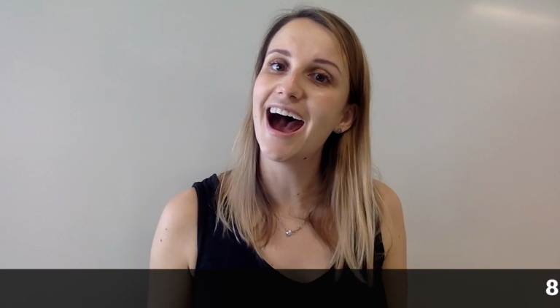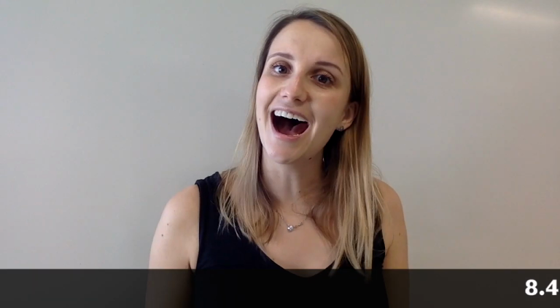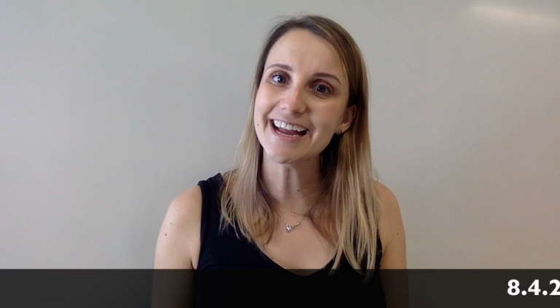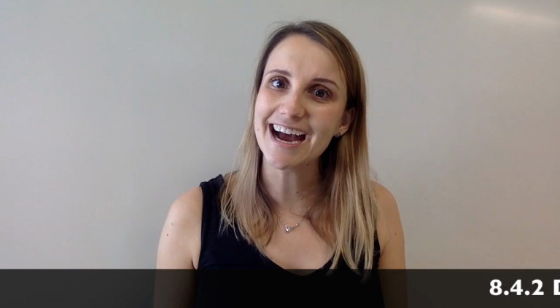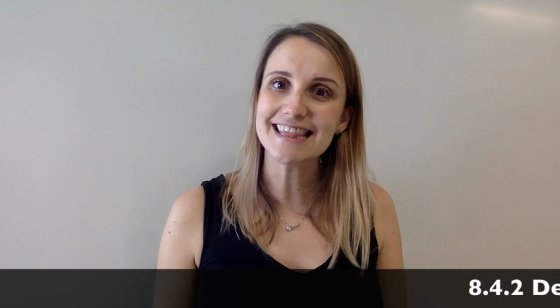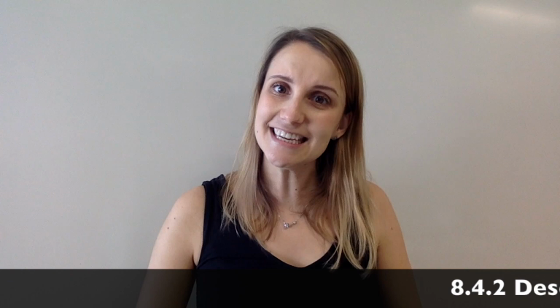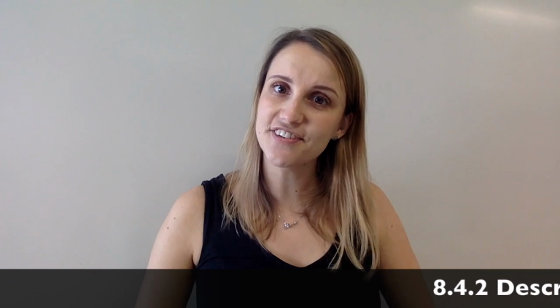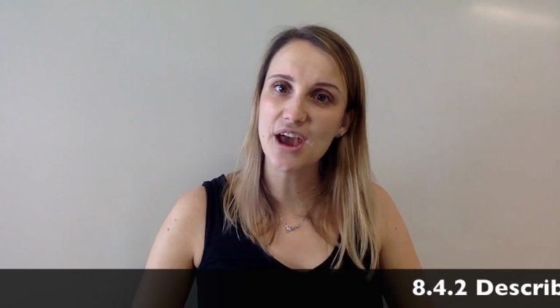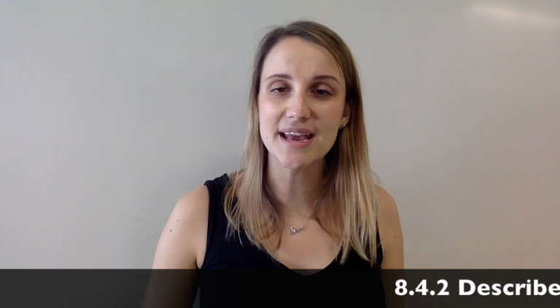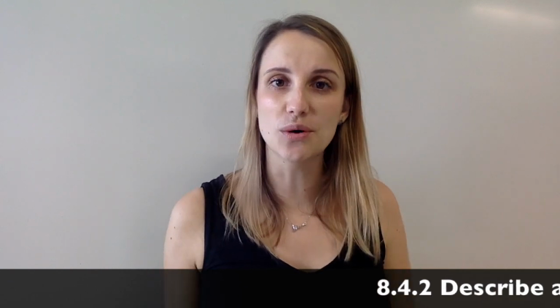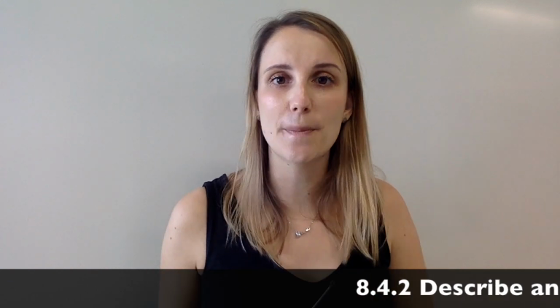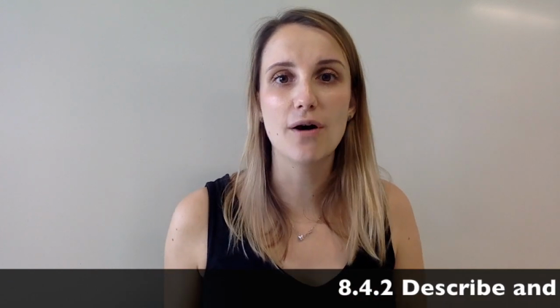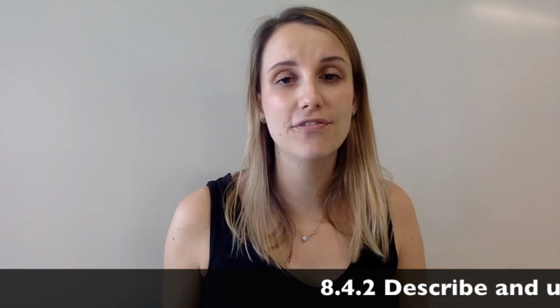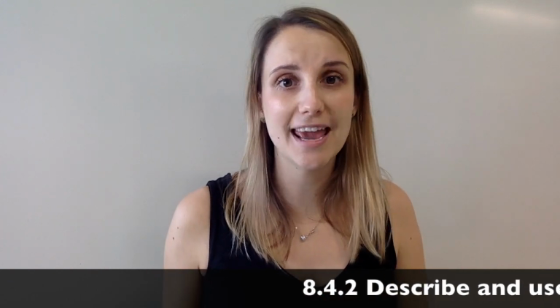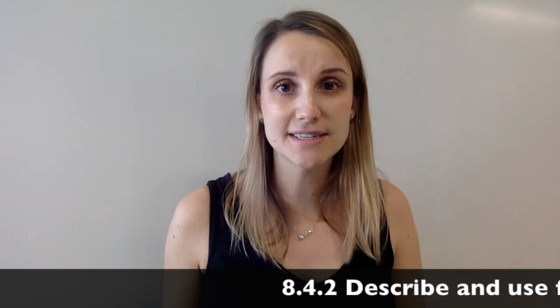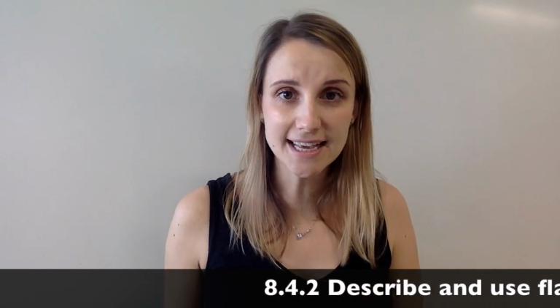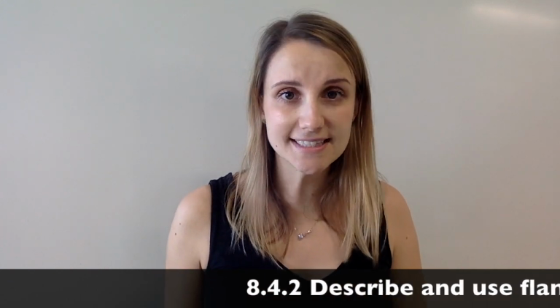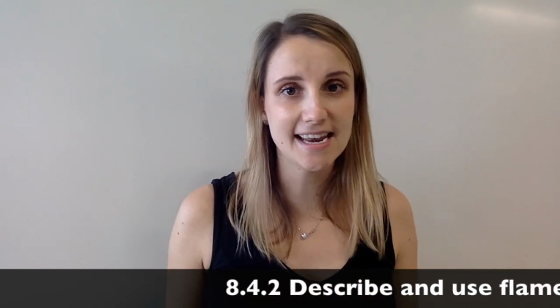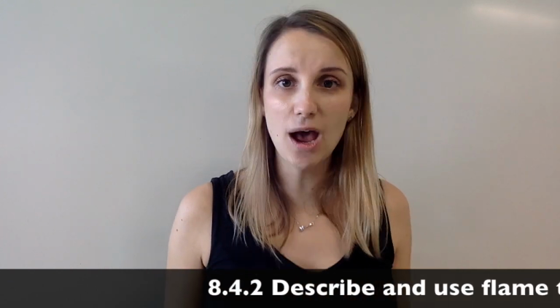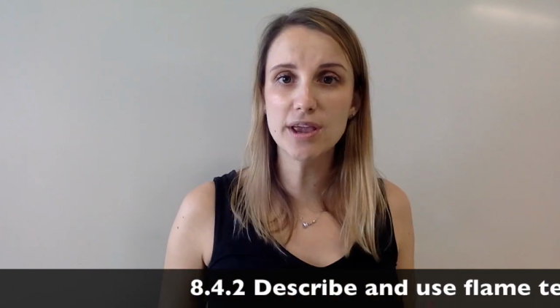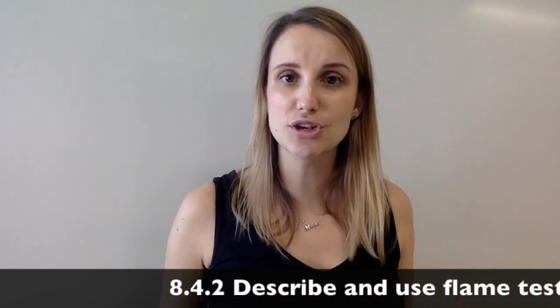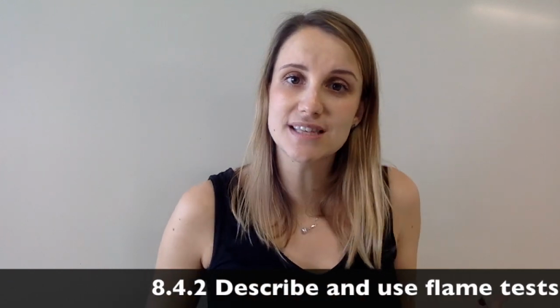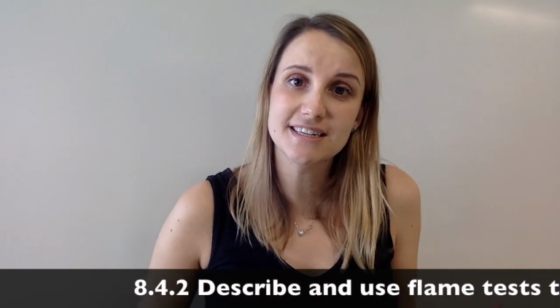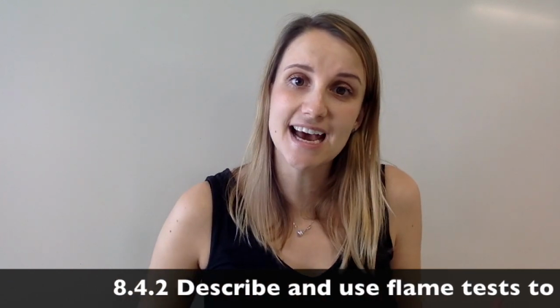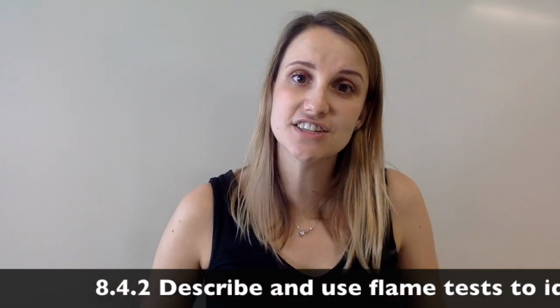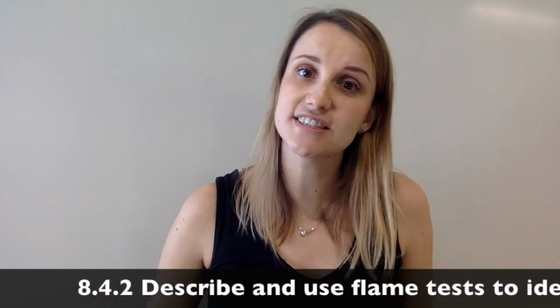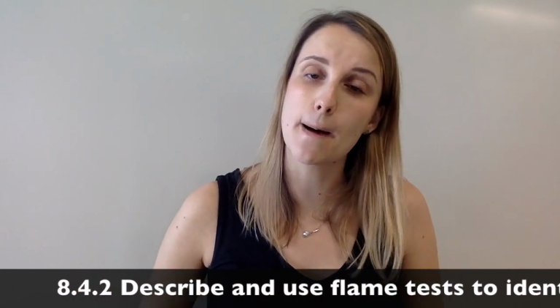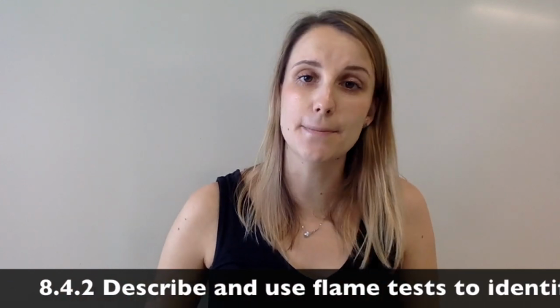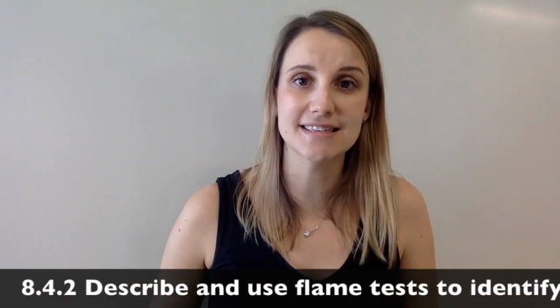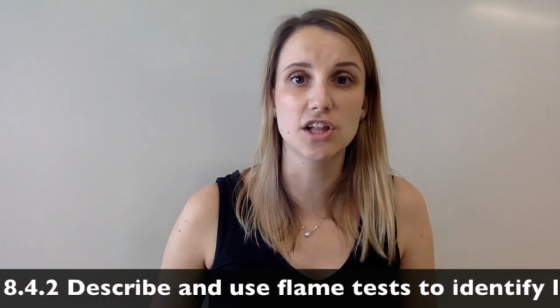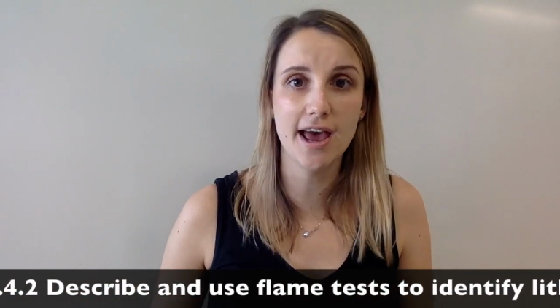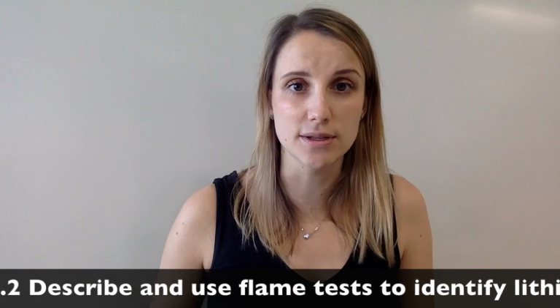Hi guys, this video is all about flame tests and how we can use them to test for some metal ions.